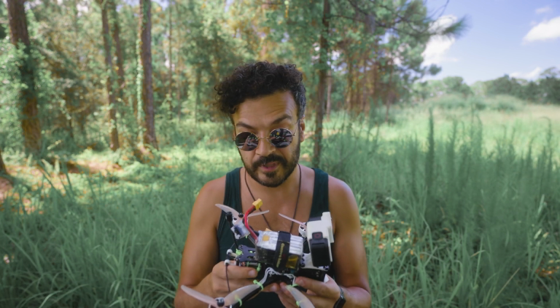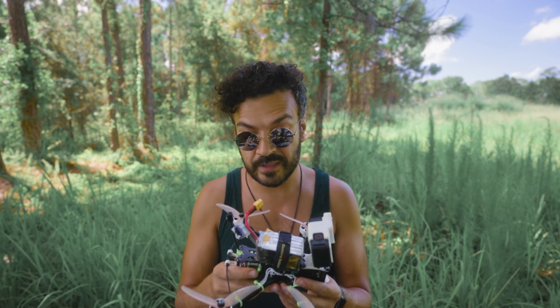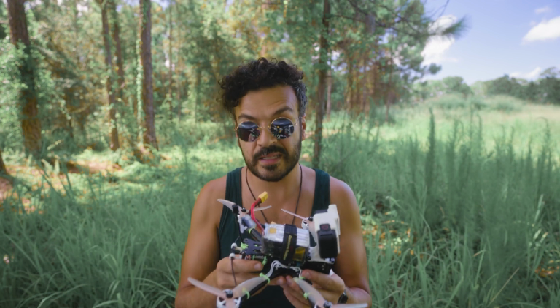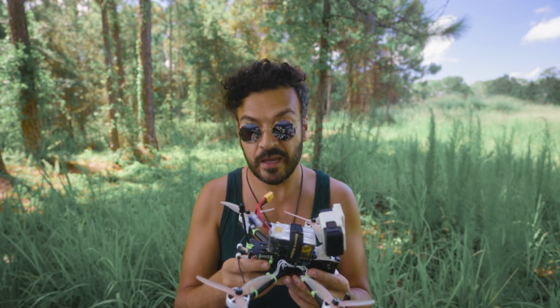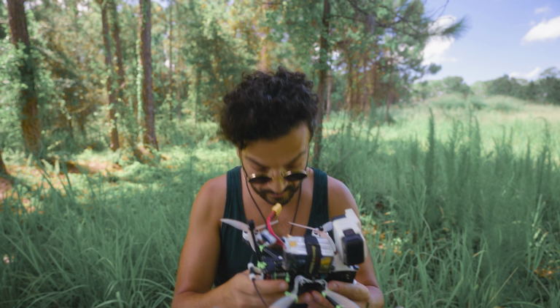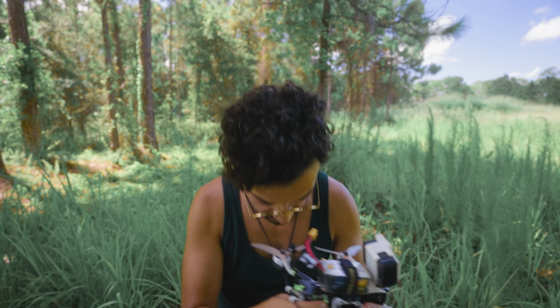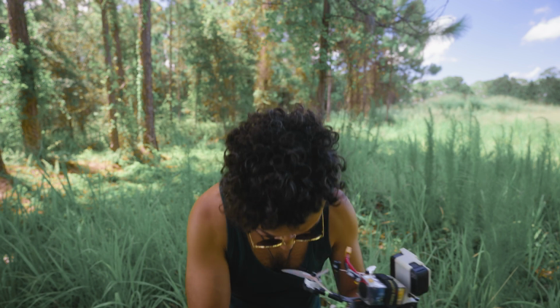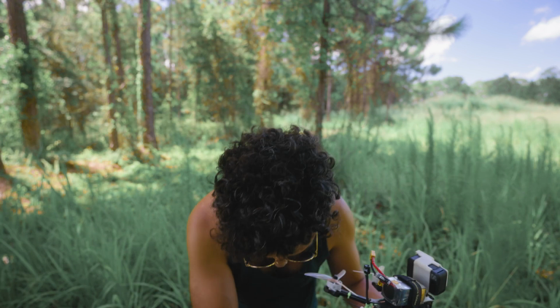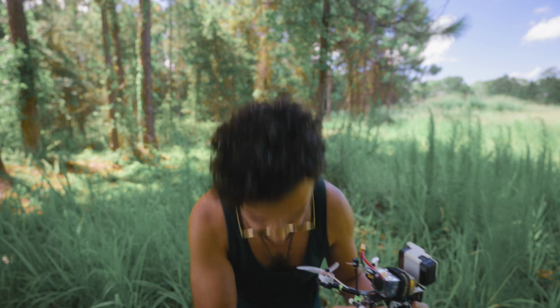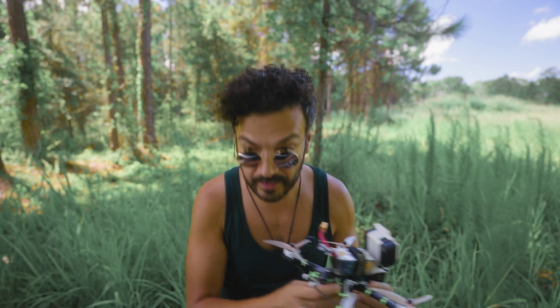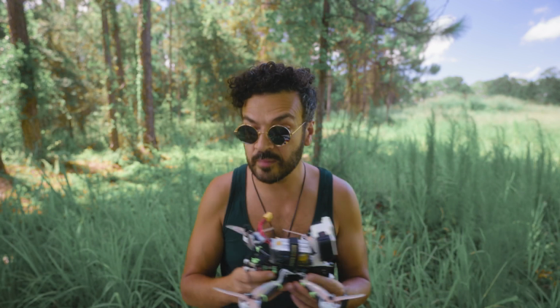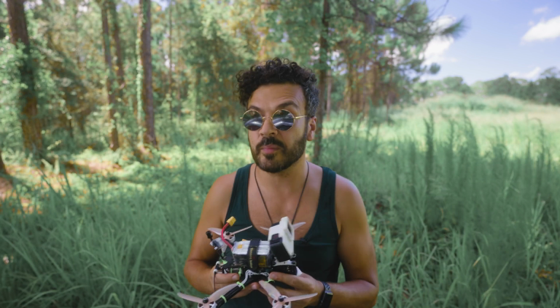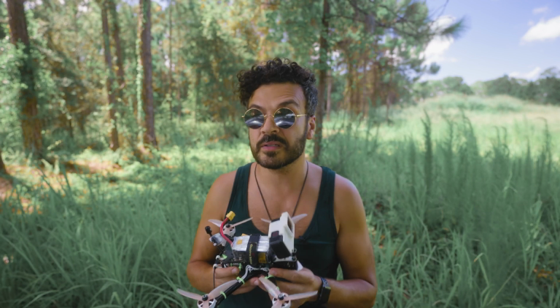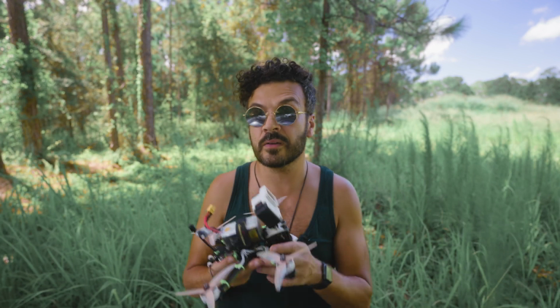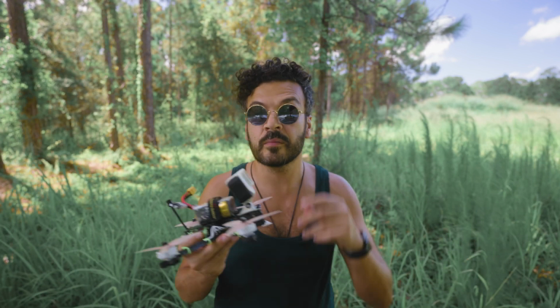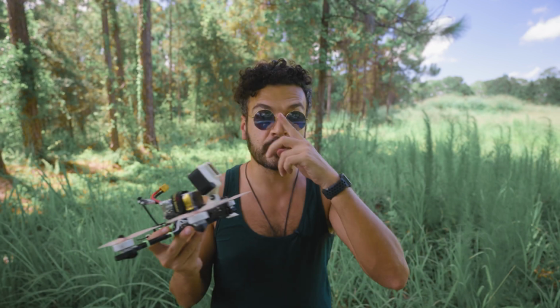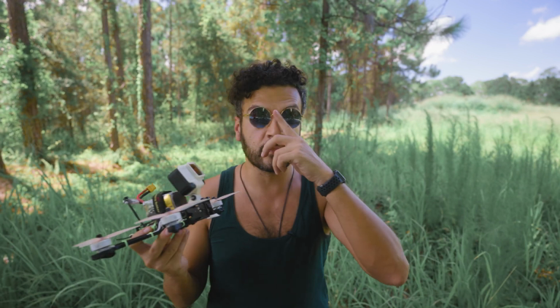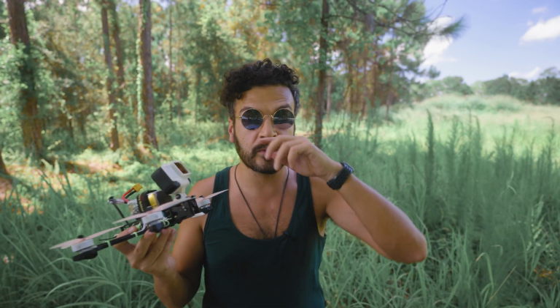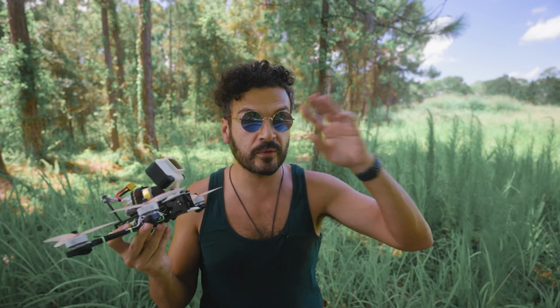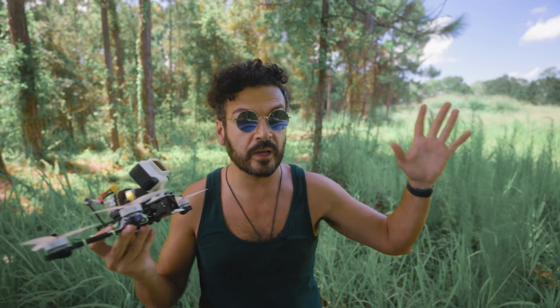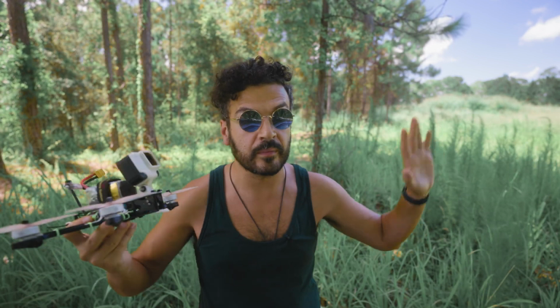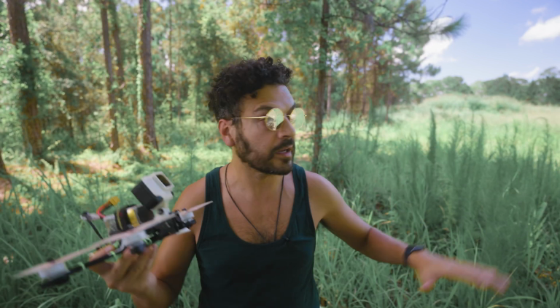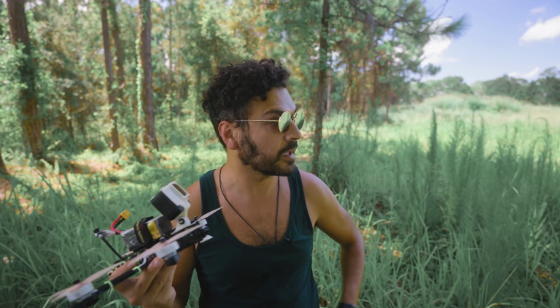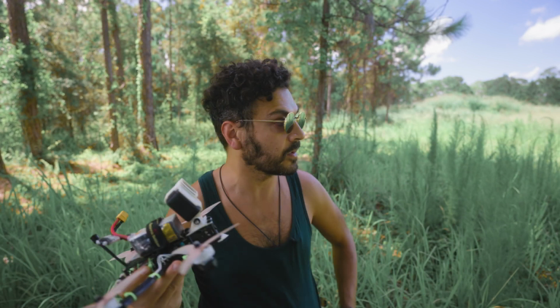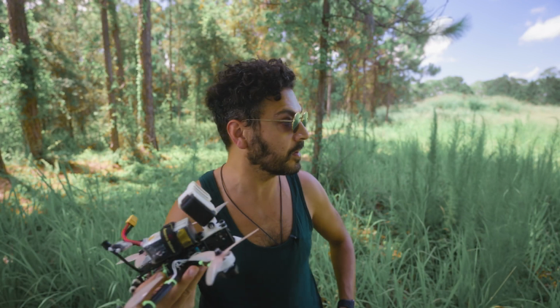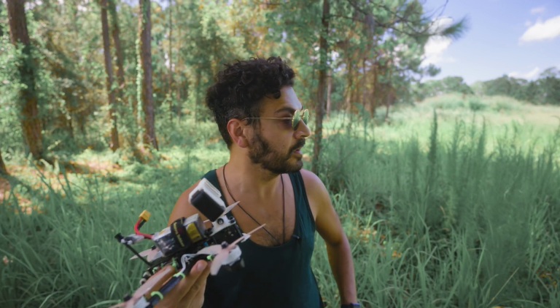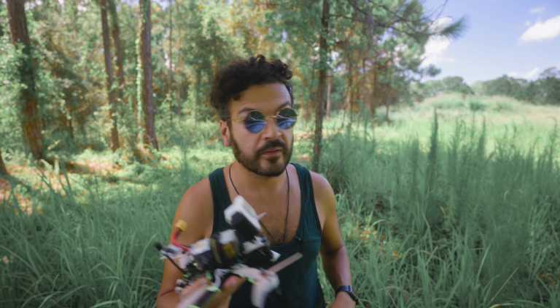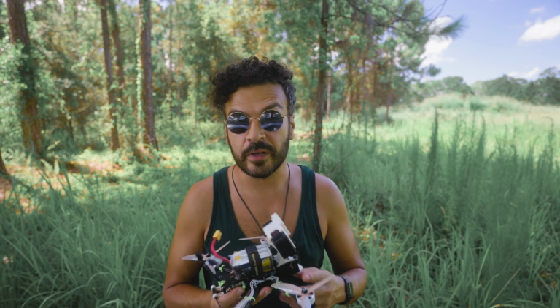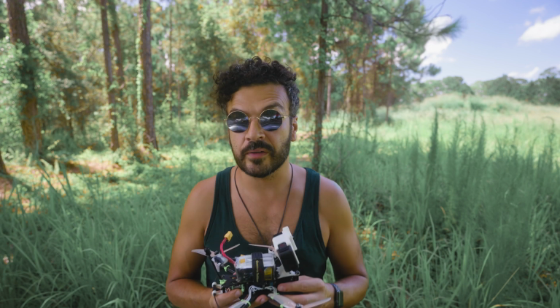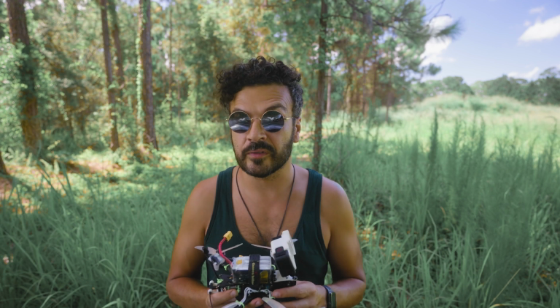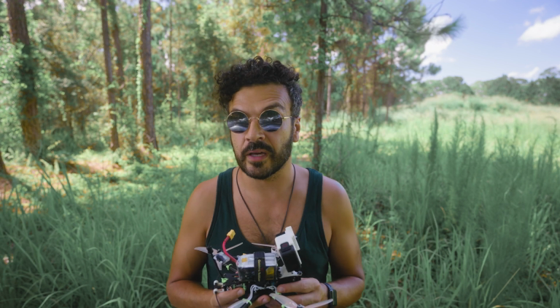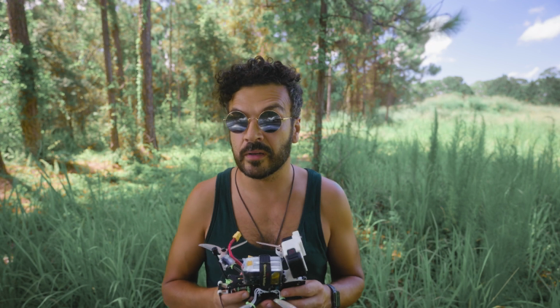So I'm going to test that out. I'm getting kind of eaten by bugs out here, but it's beautiful — I'm not complaining at all. Very grateful to be out here.